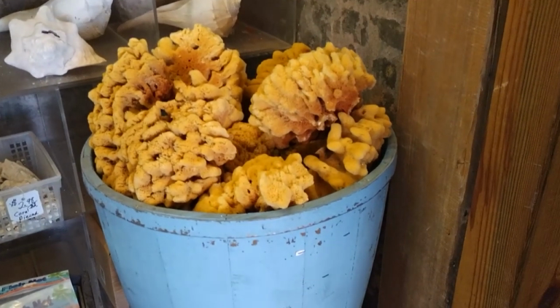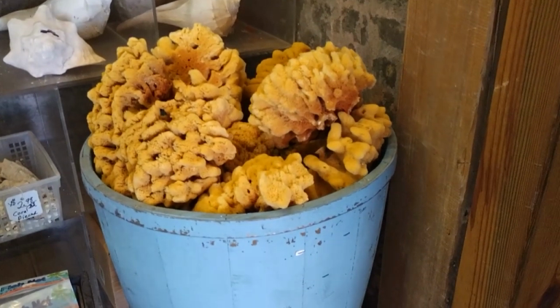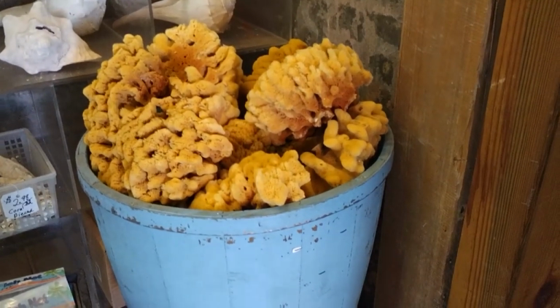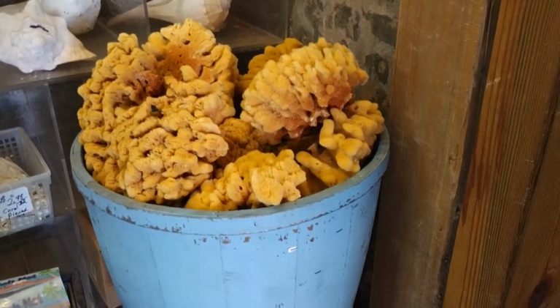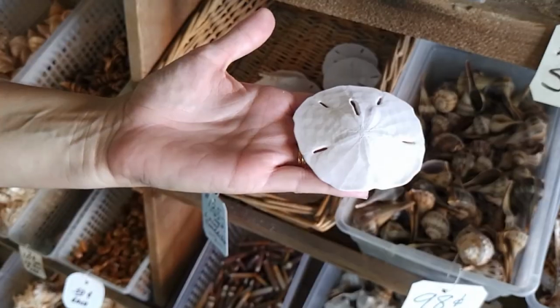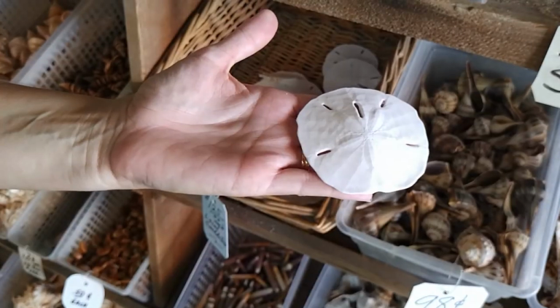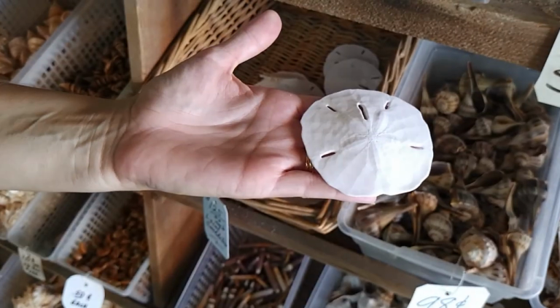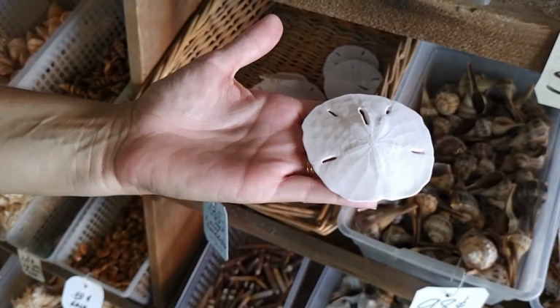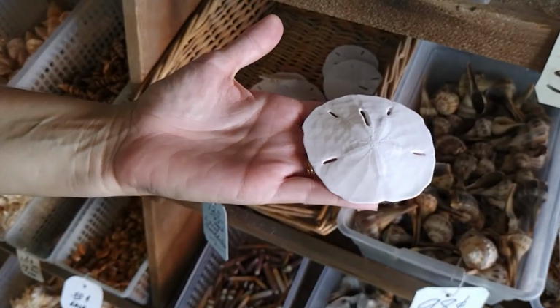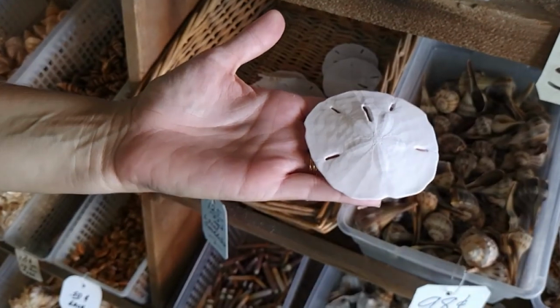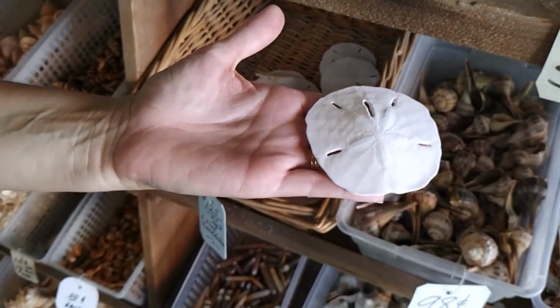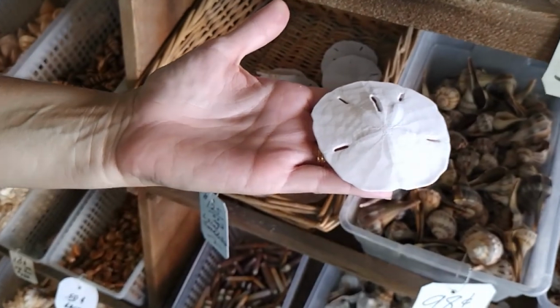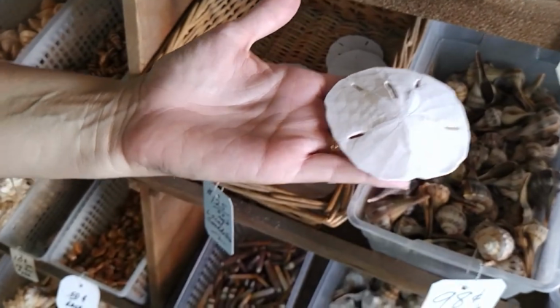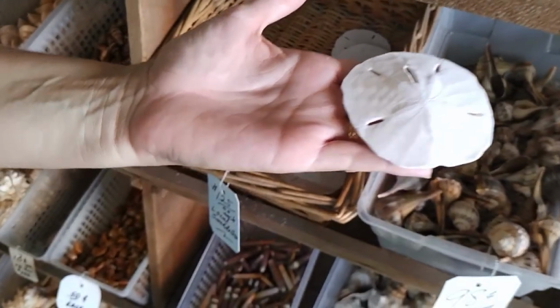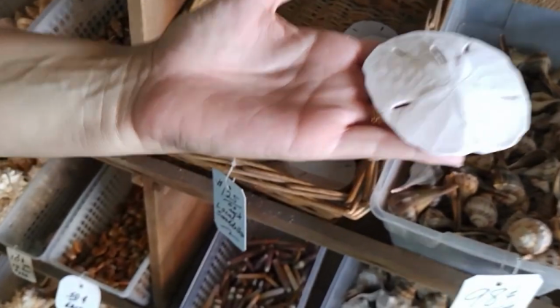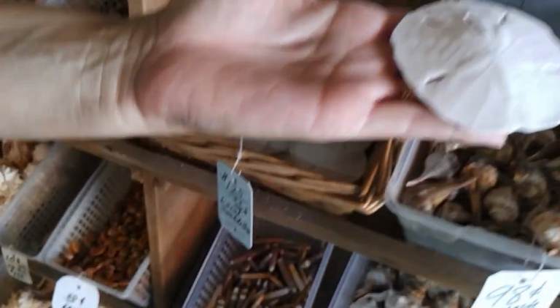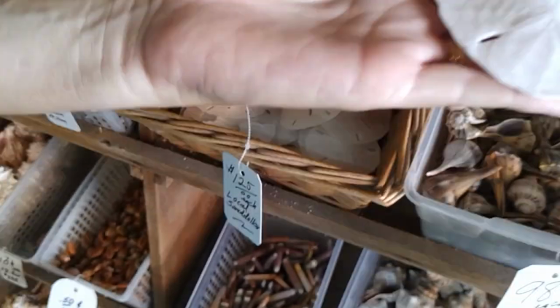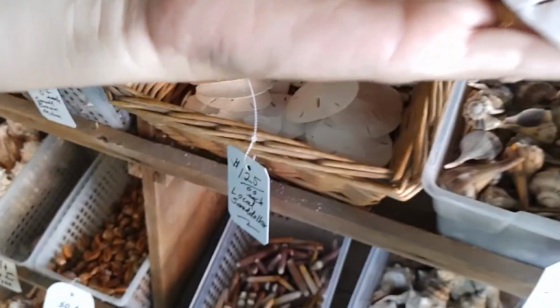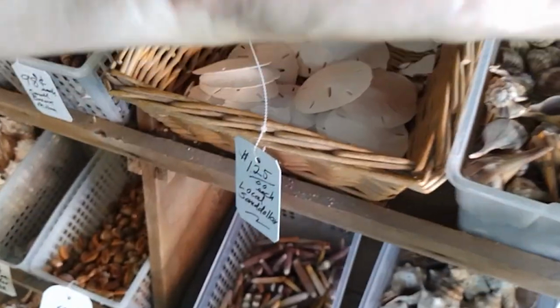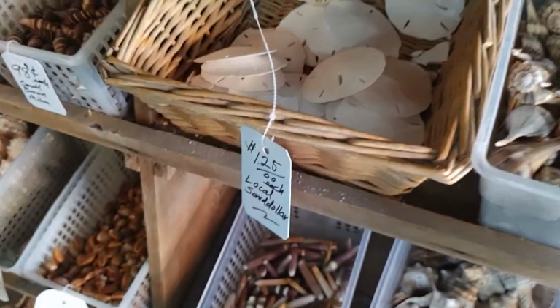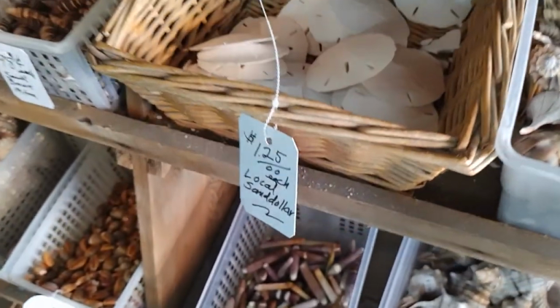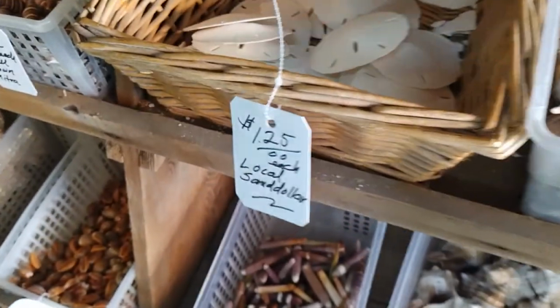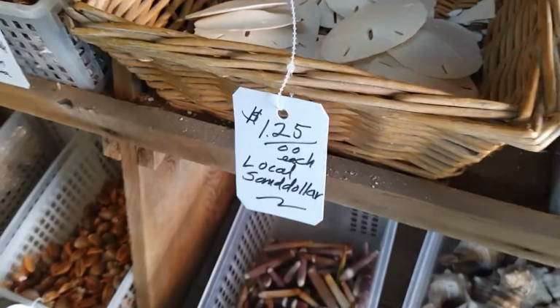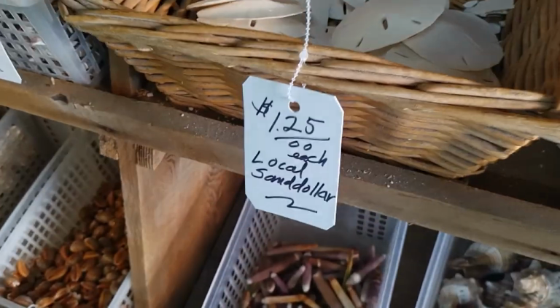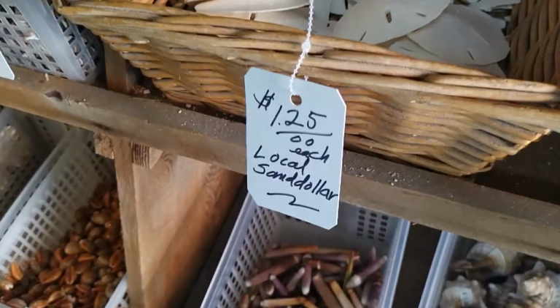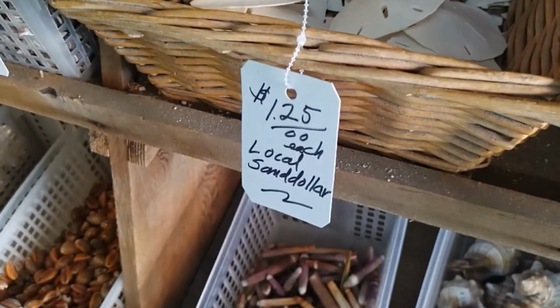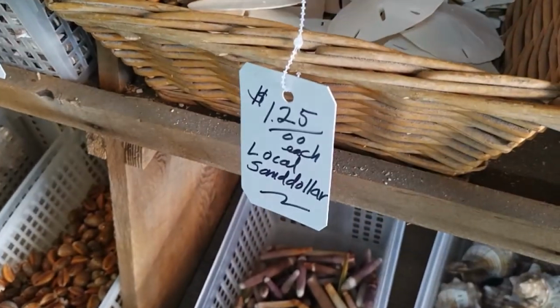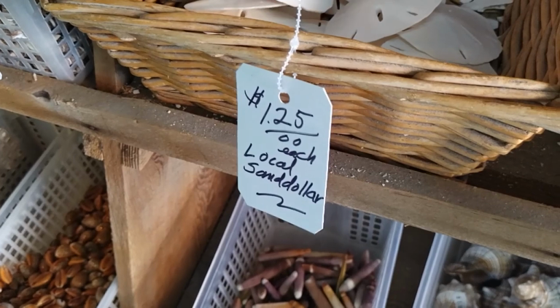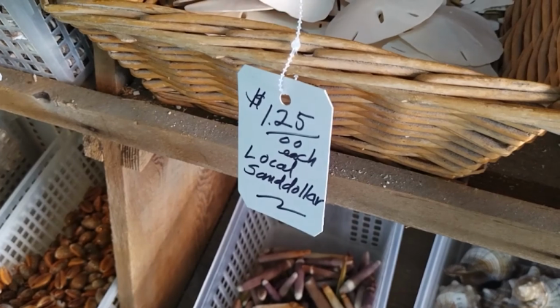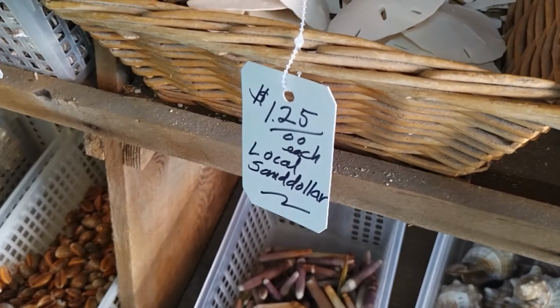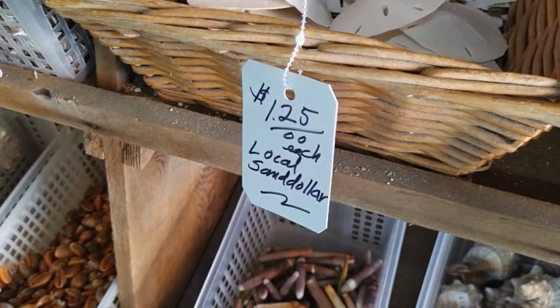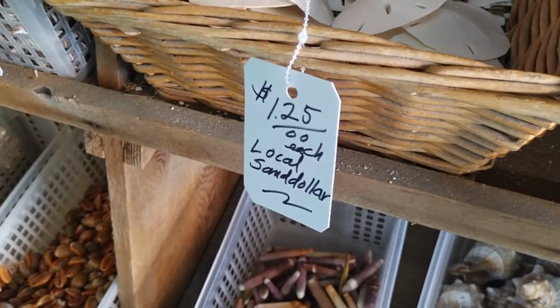Here's a sand dollar — but with inflation, it's $1.25.